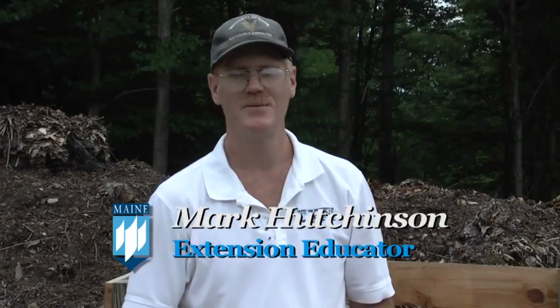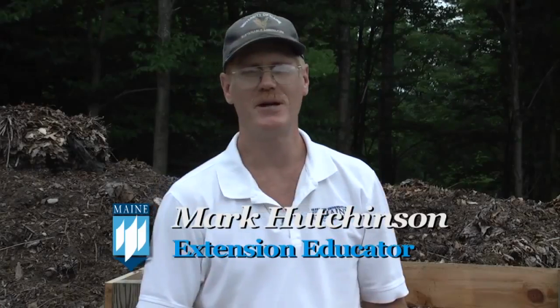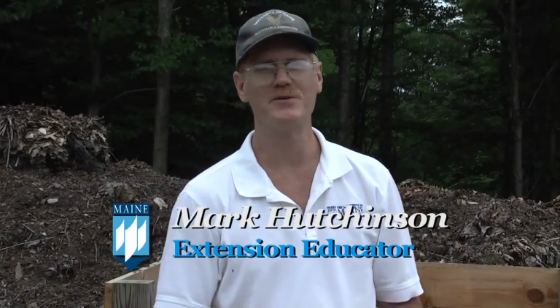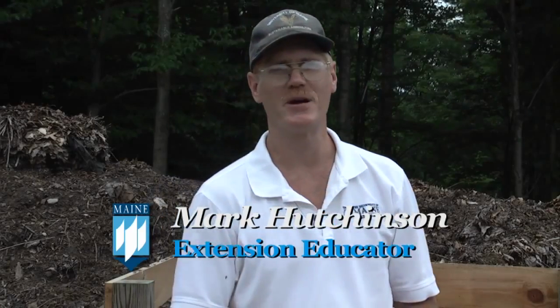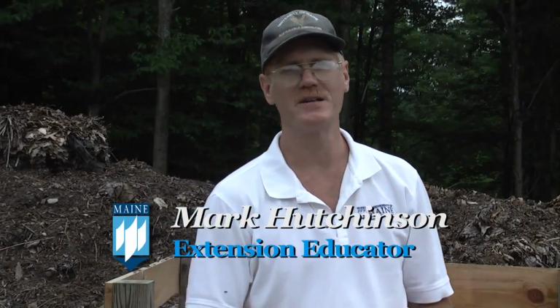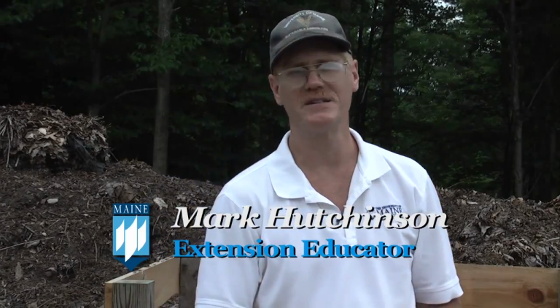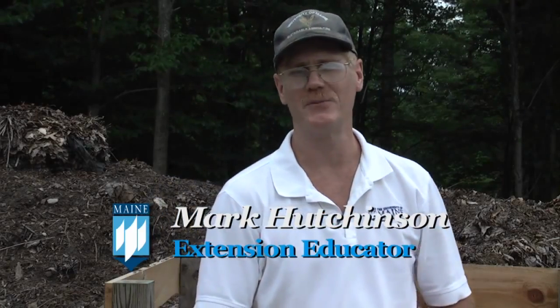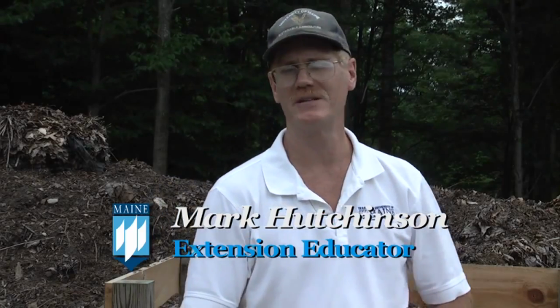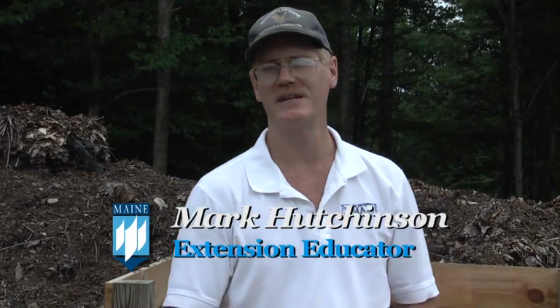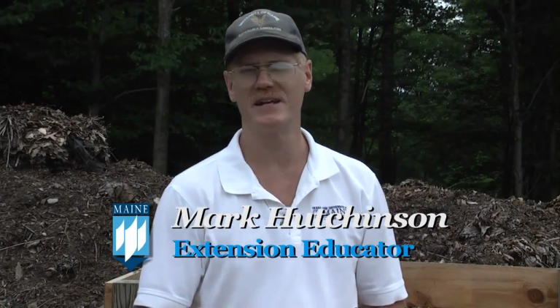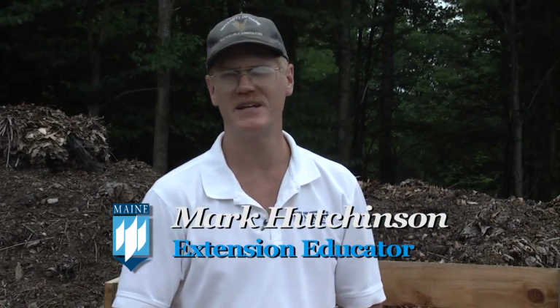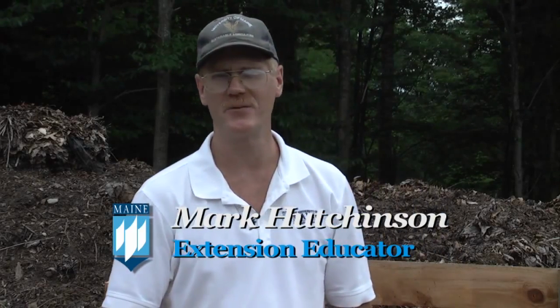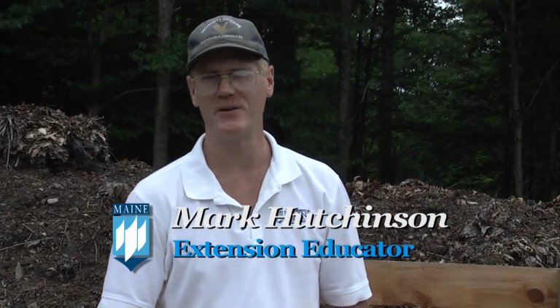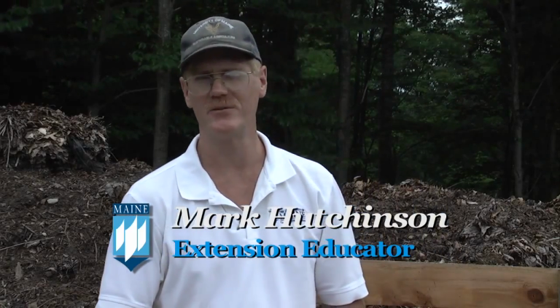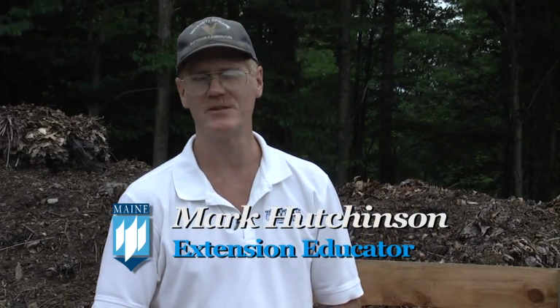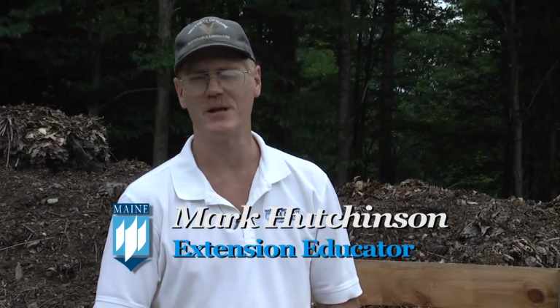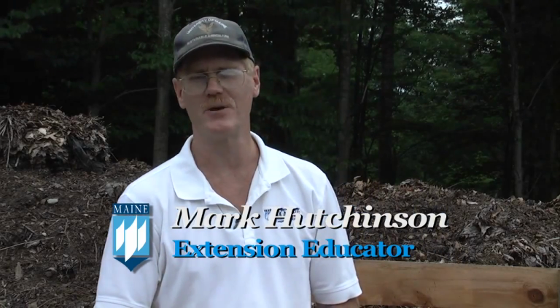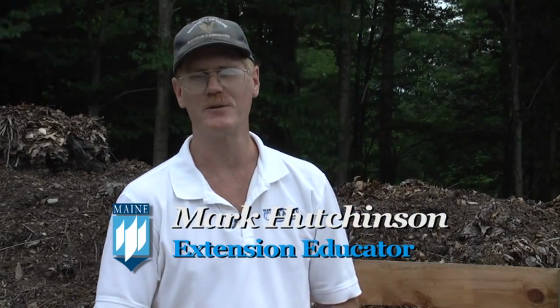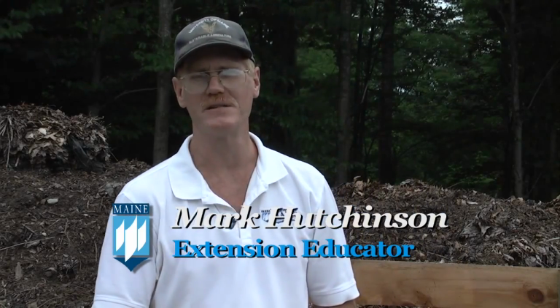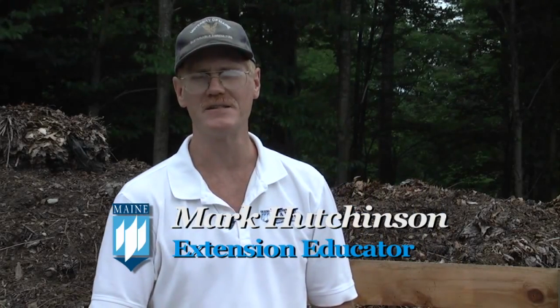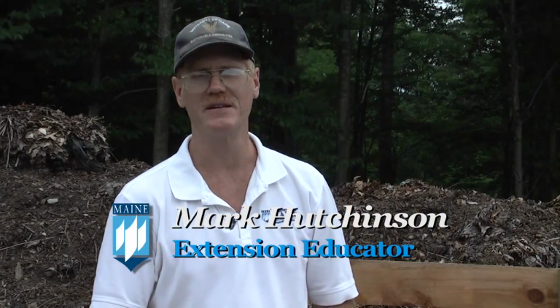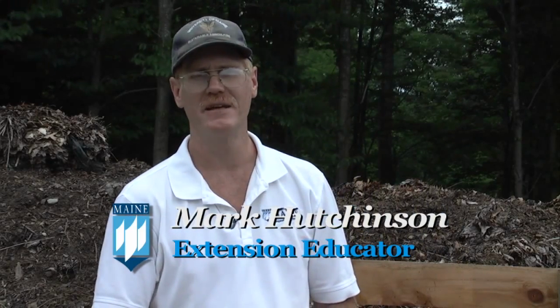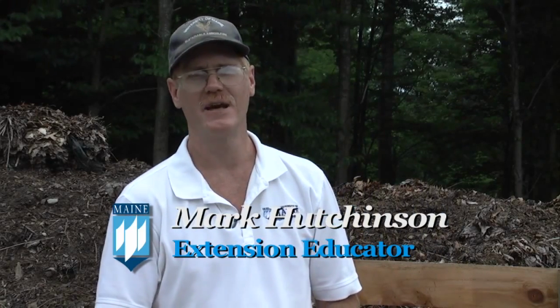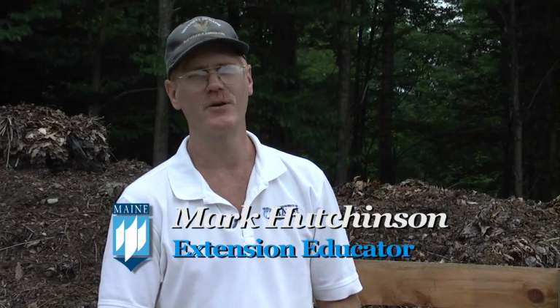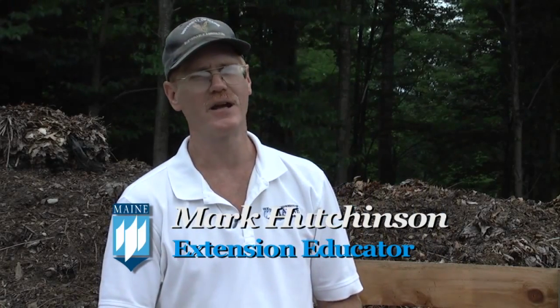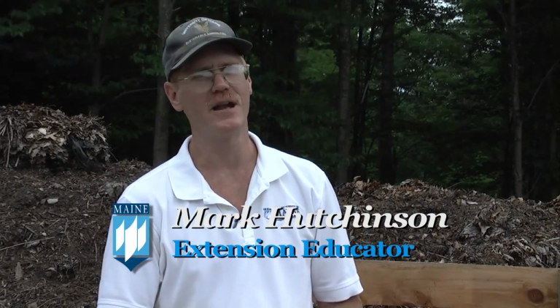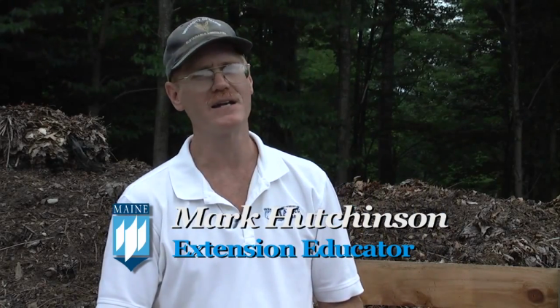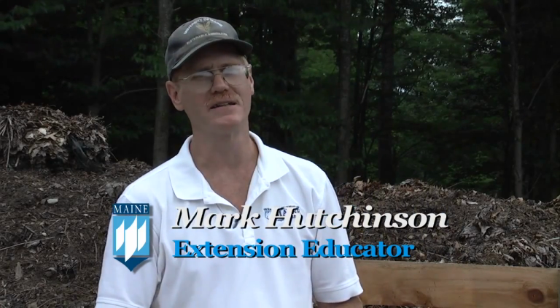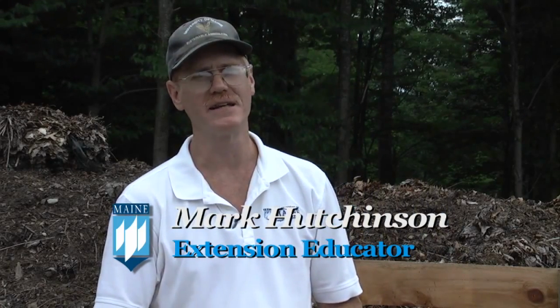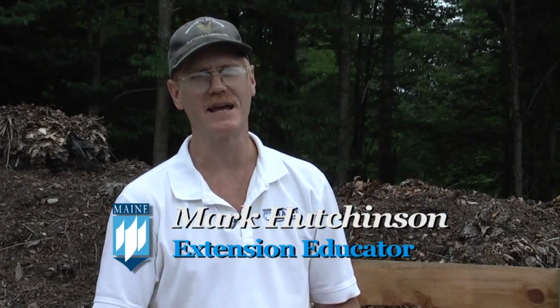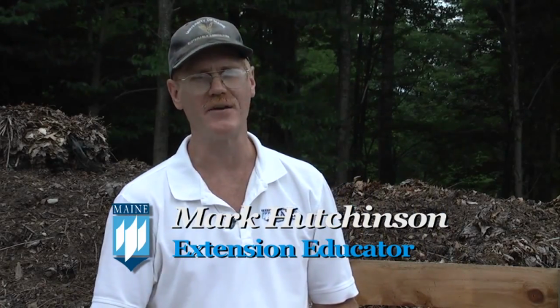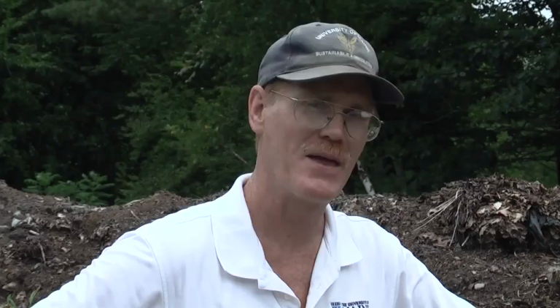My name is Mark Hushman. I'm an Extension Educator with the University of Maine Cooperative Extension. I work out of Knox and Lincoln County.